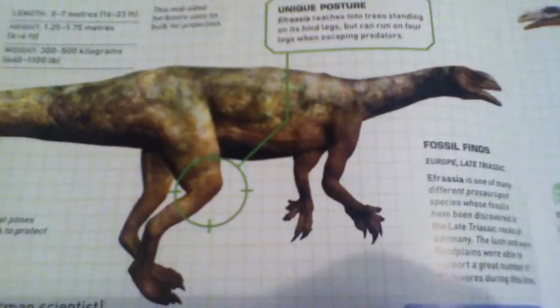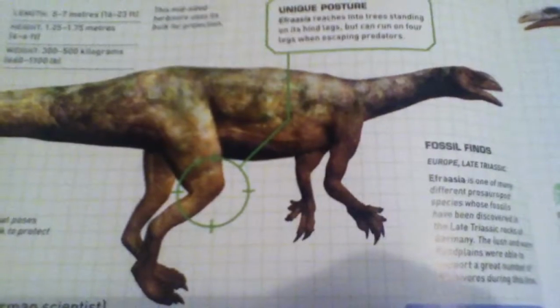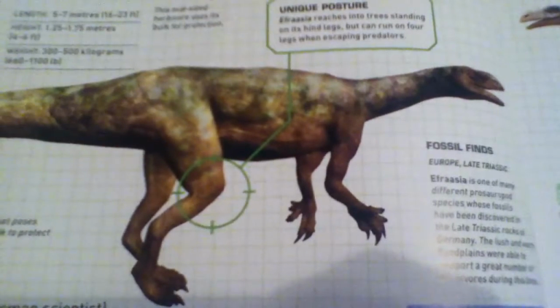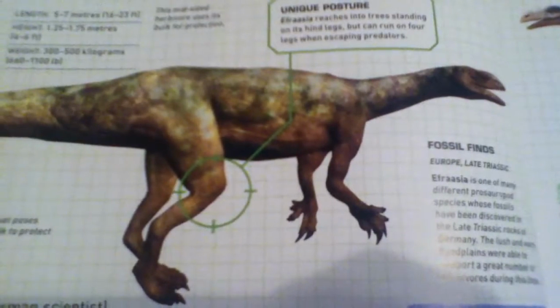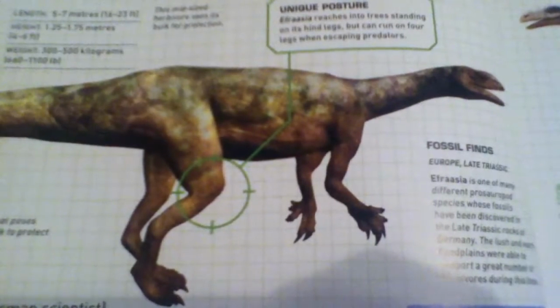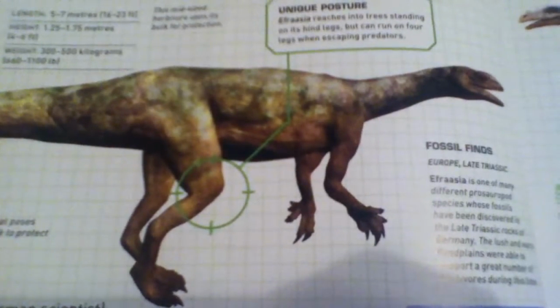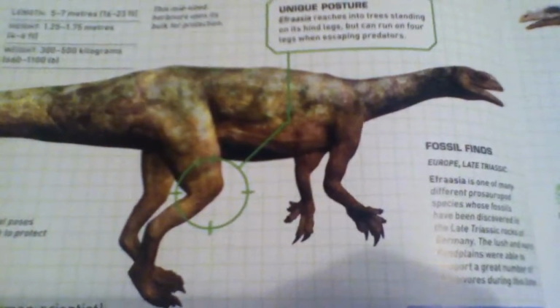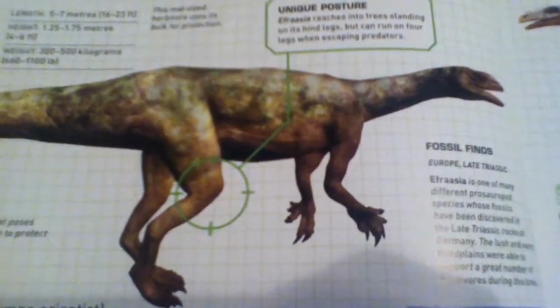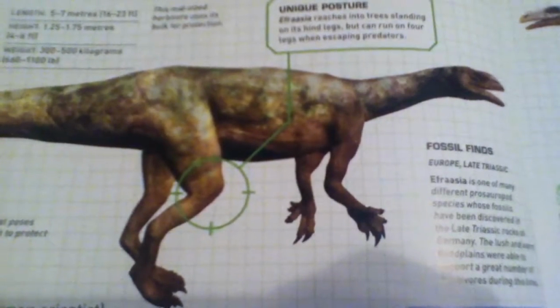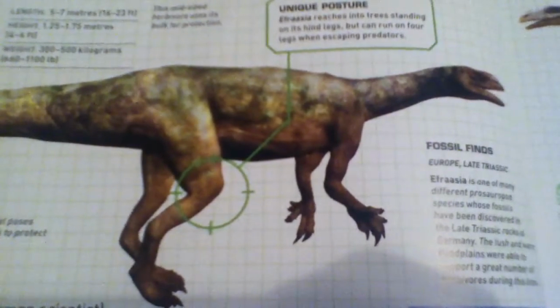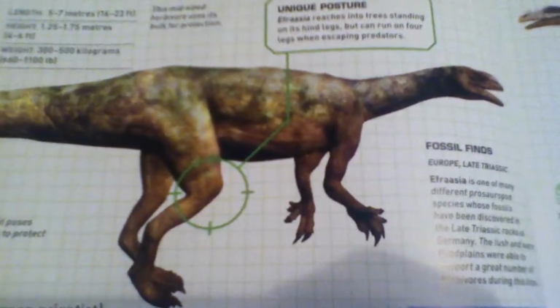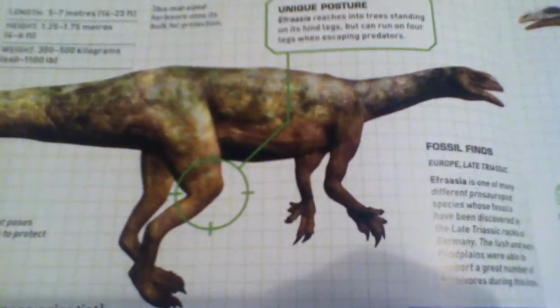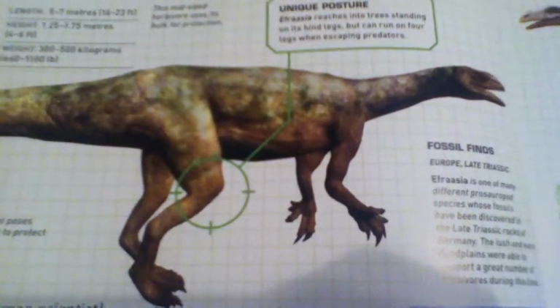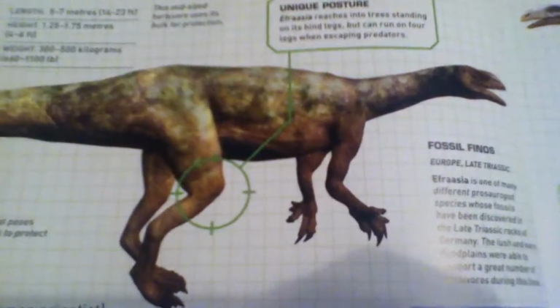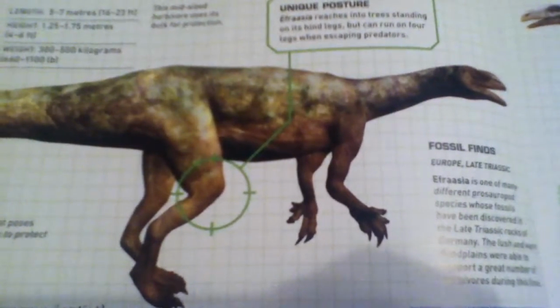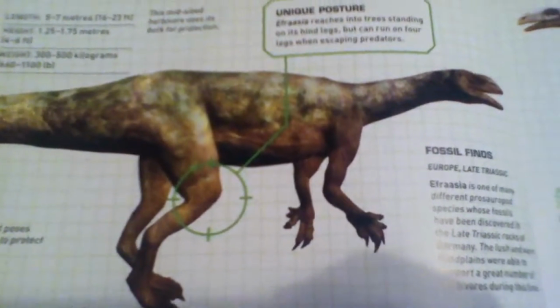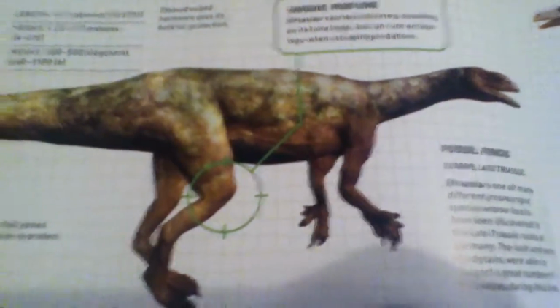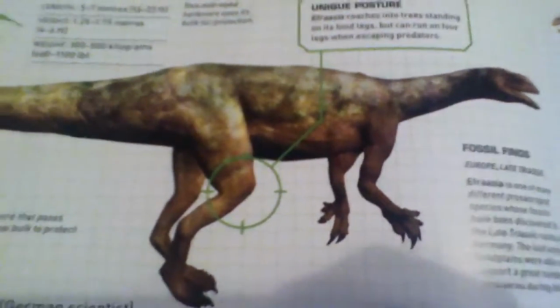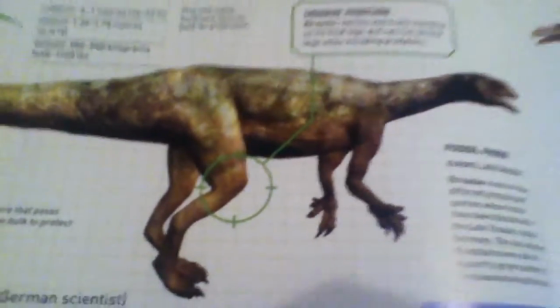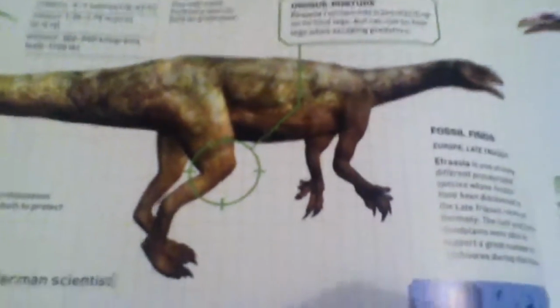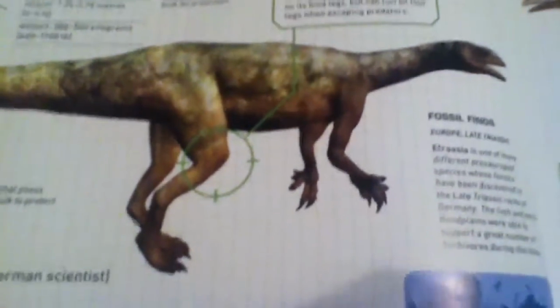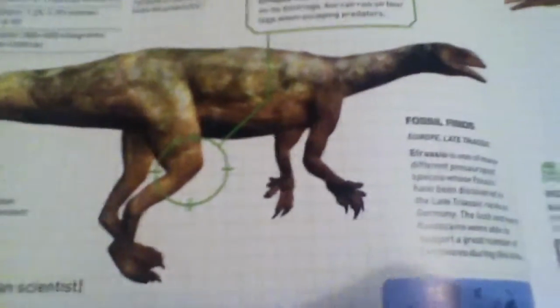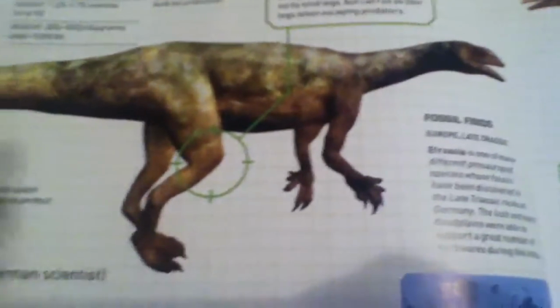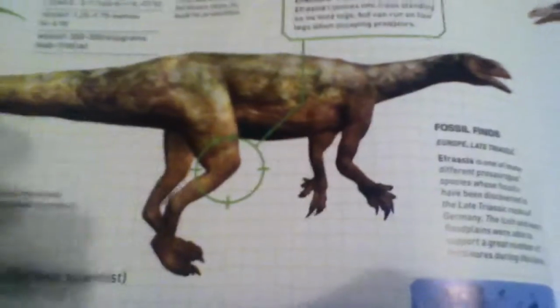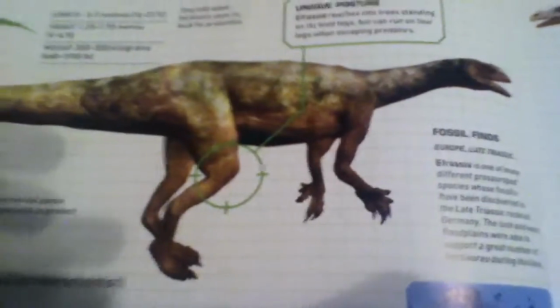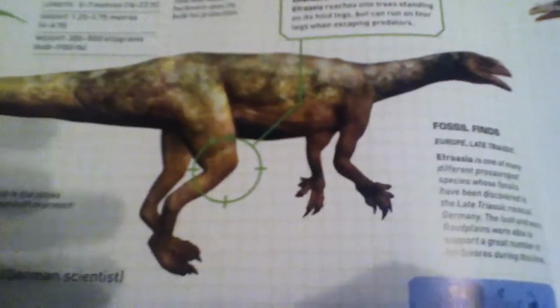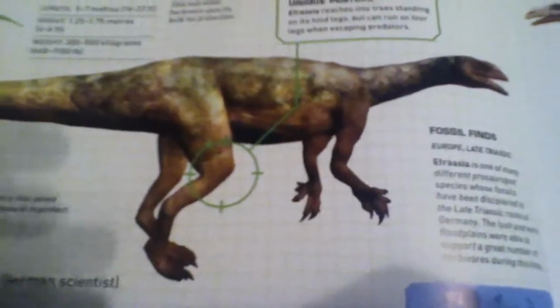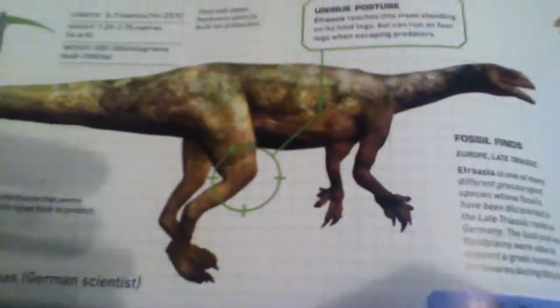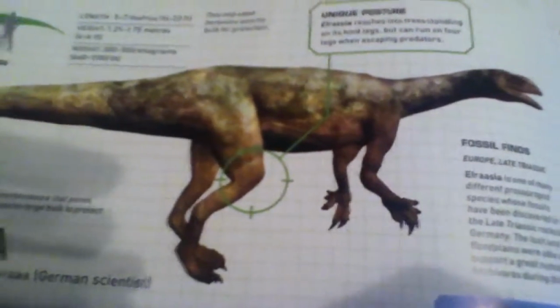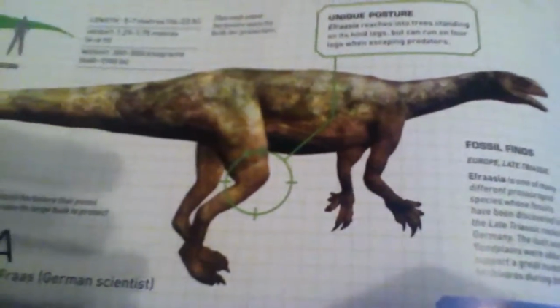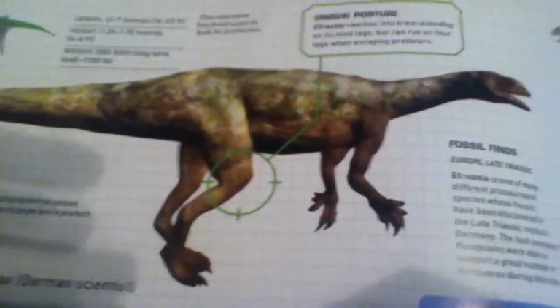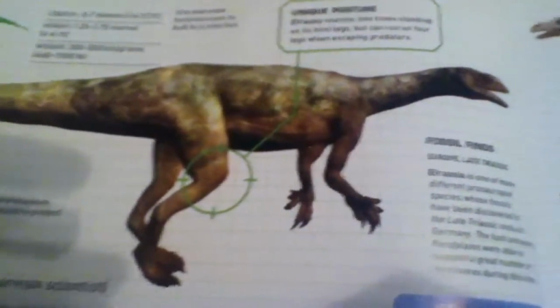I hope you guys enjoyed this video of the Field Guide to Dinosaurs. Hope to see you next time — don't forget to like, subscribe, and comment. See you guys next time, bye!